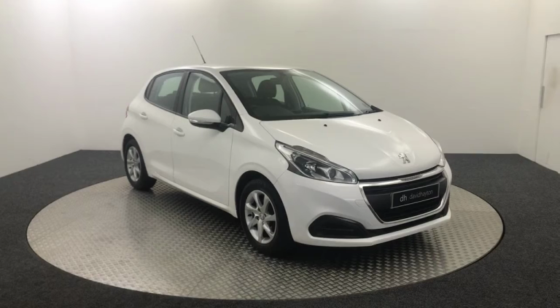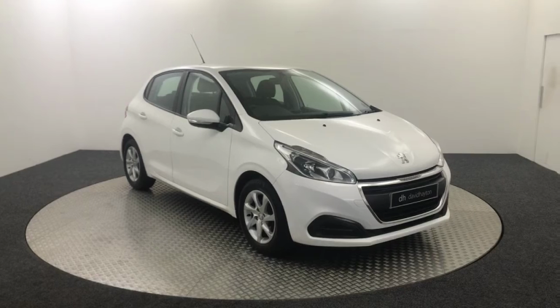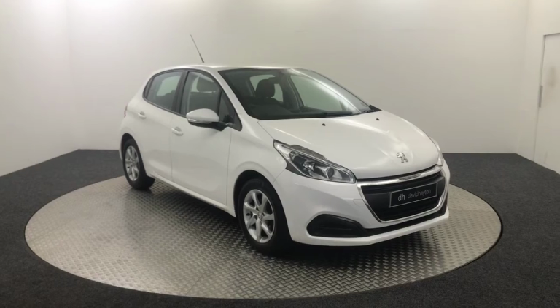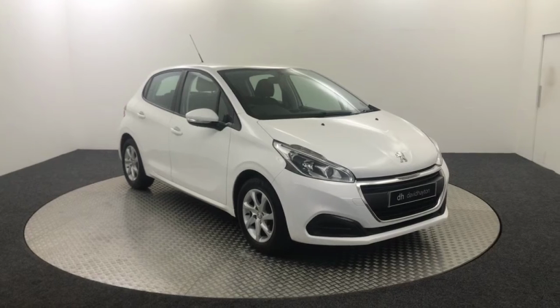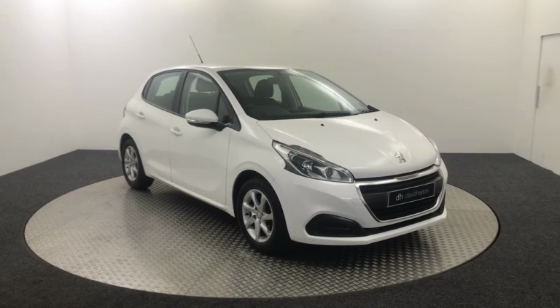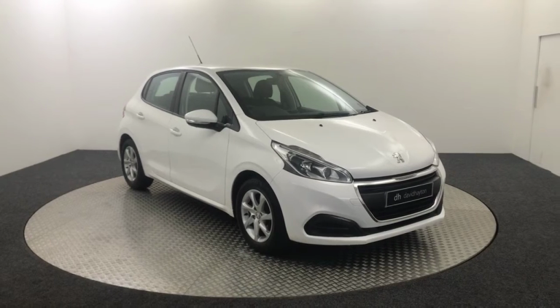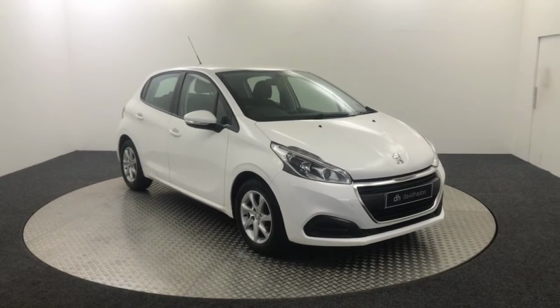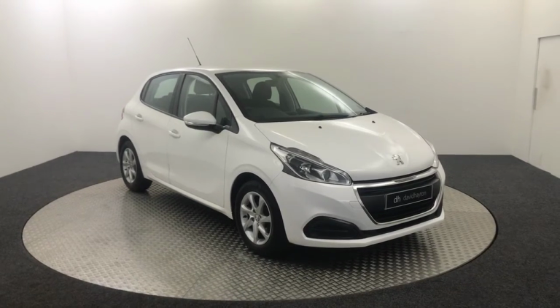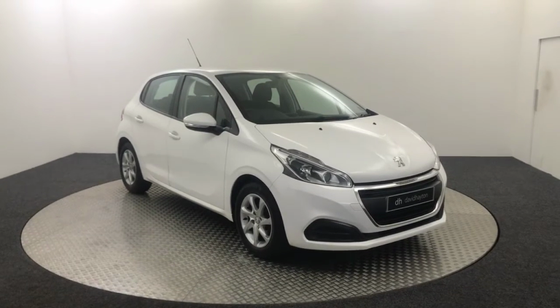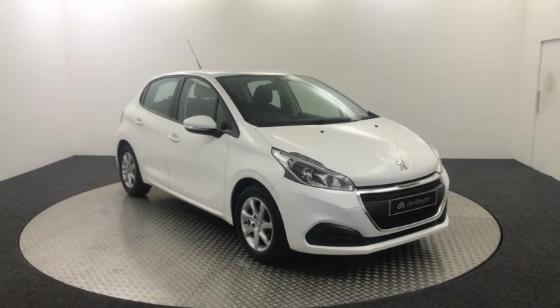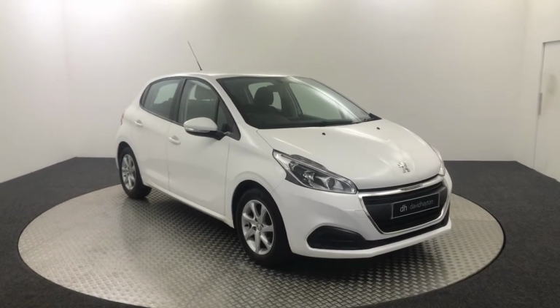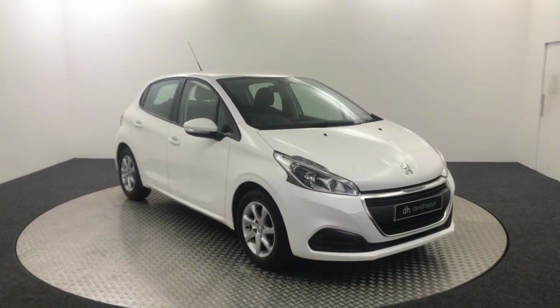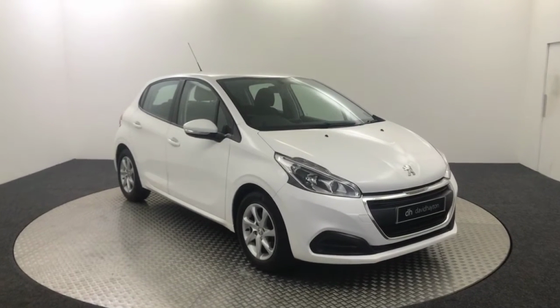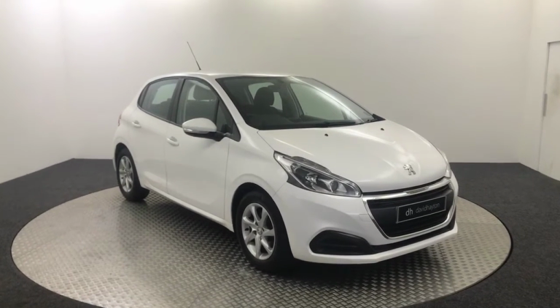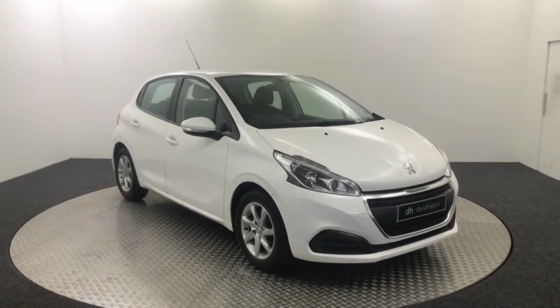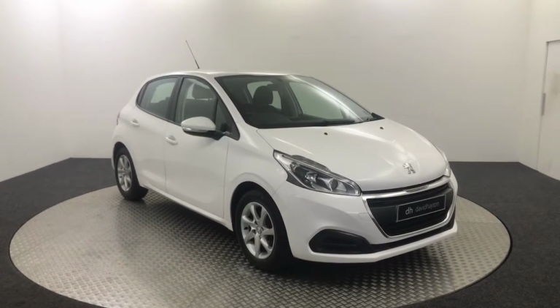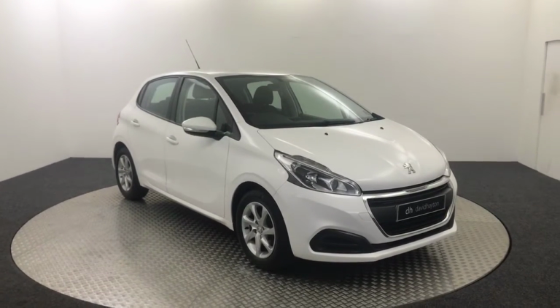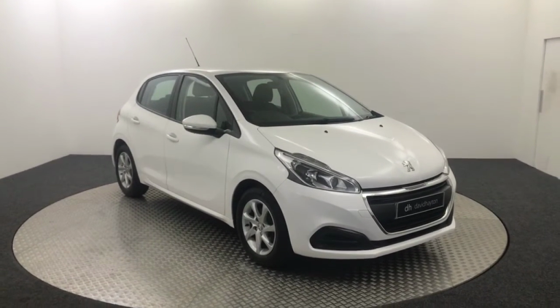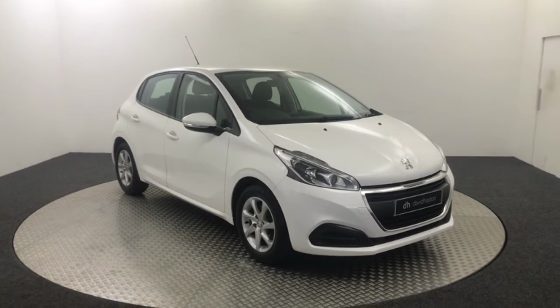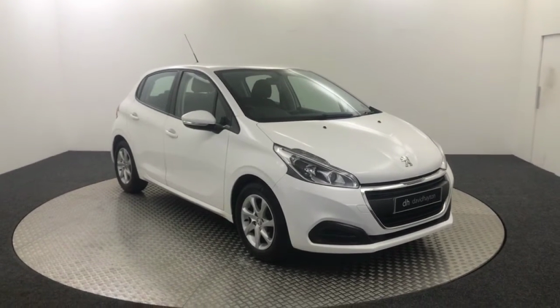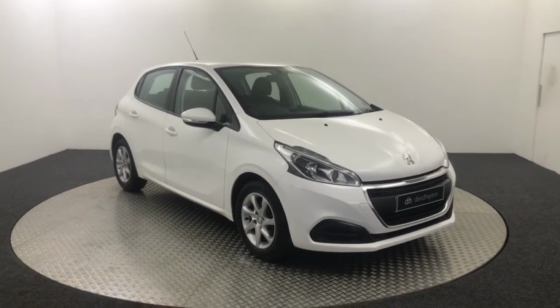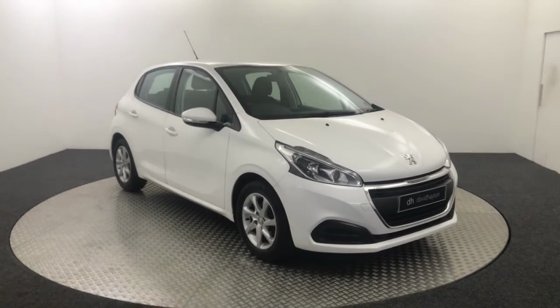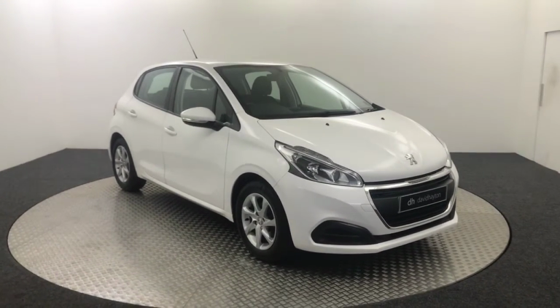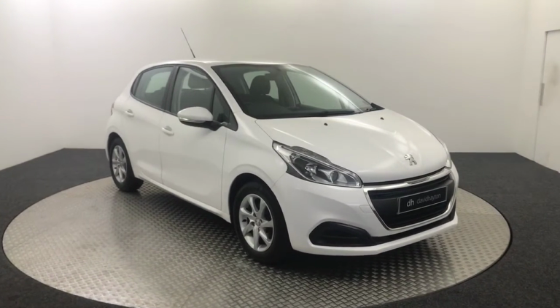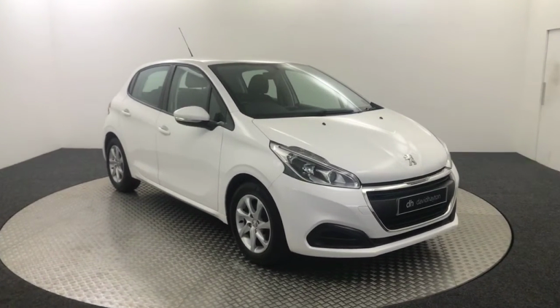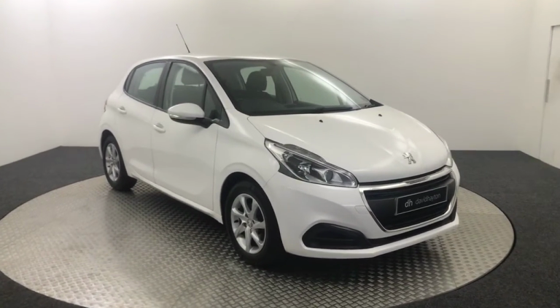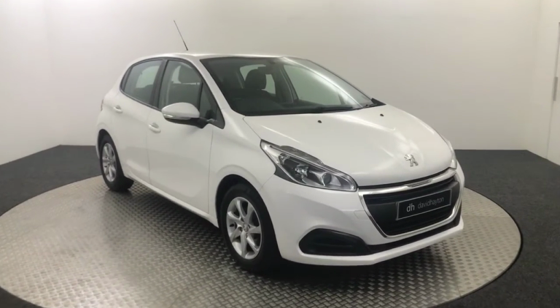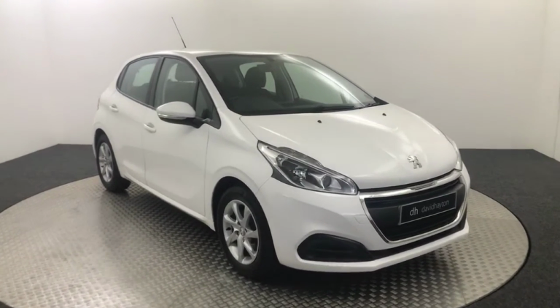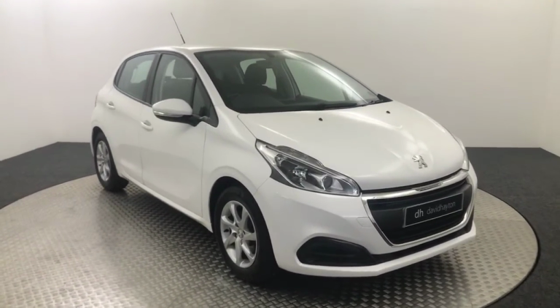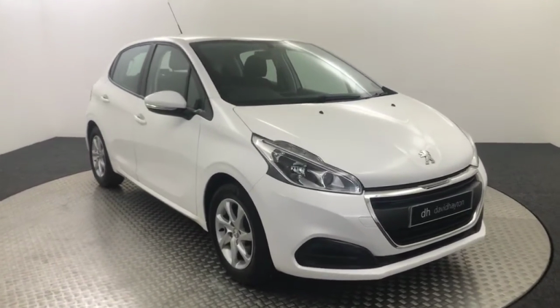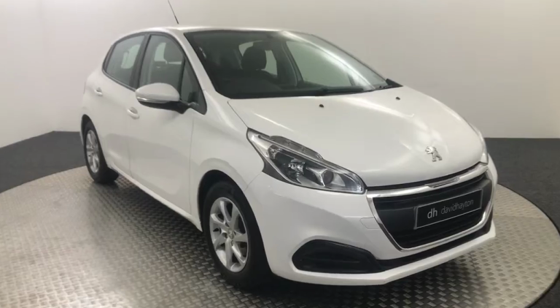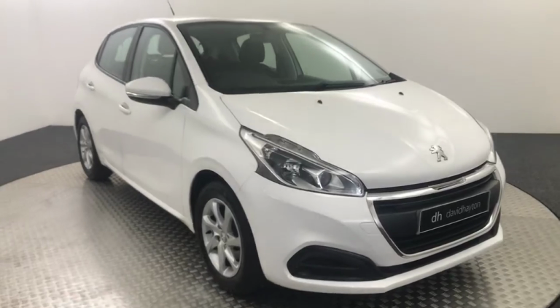Hi, it's James from David Hayton's Autostar. Today on the turntable we have a Peugeot 208 Active, presented in white.